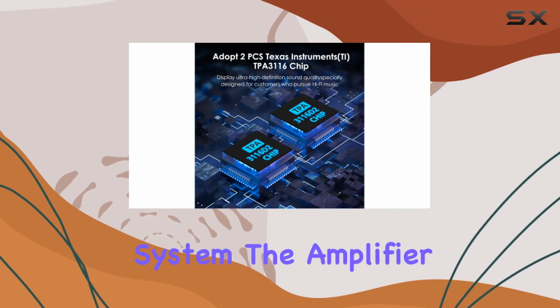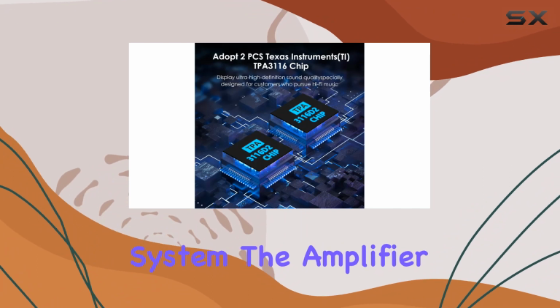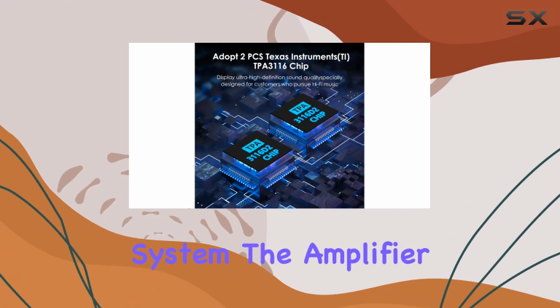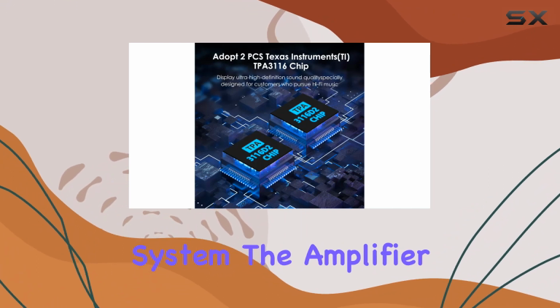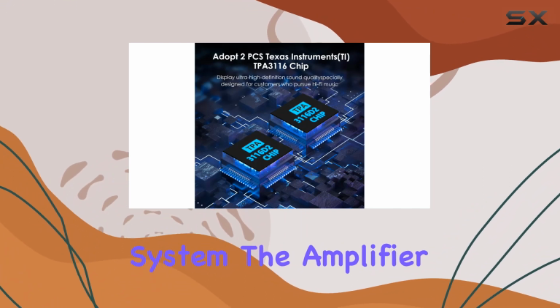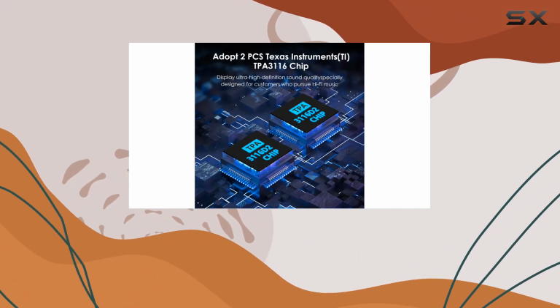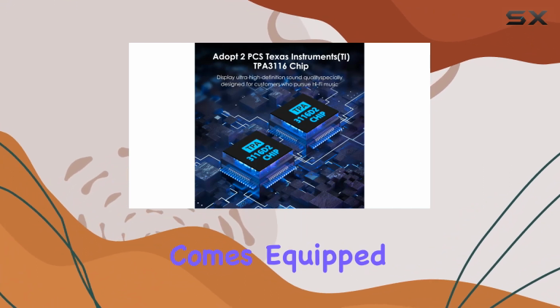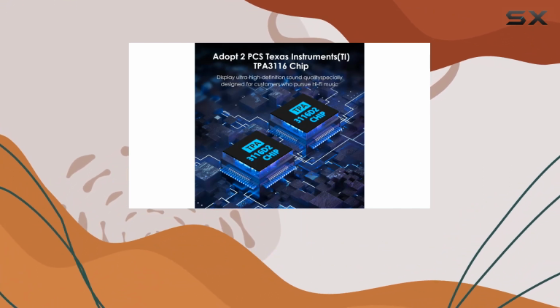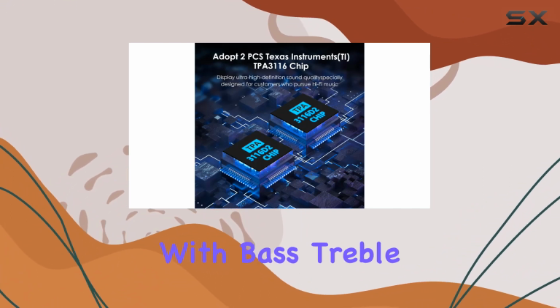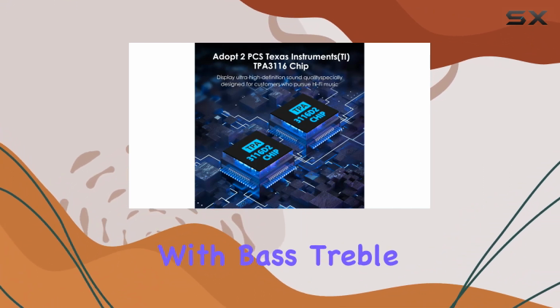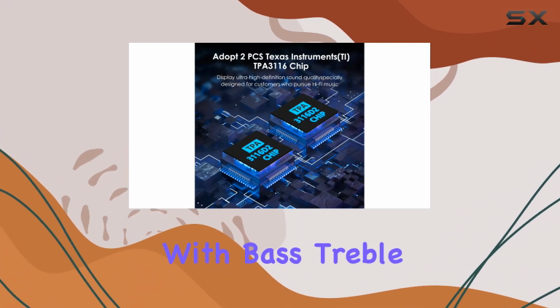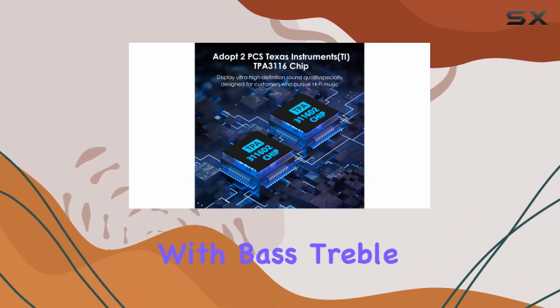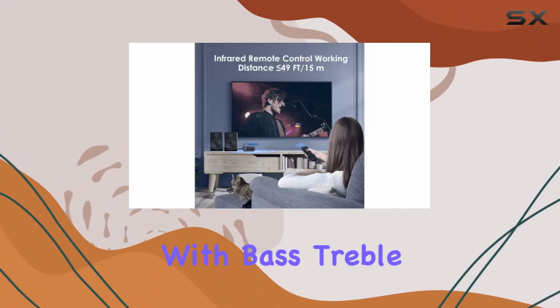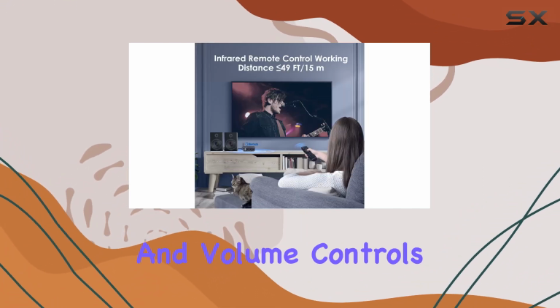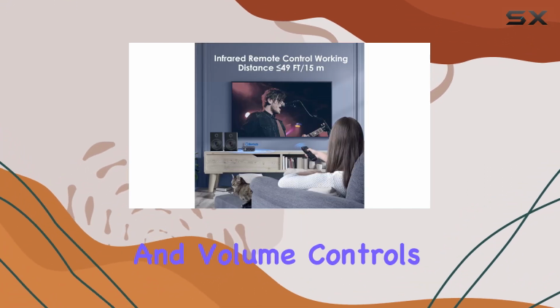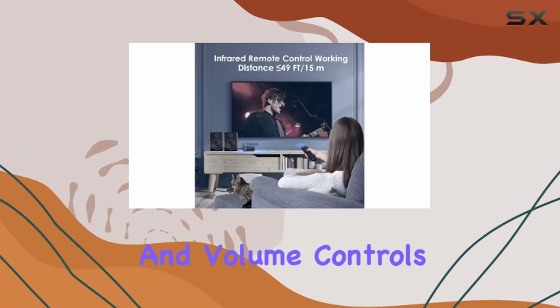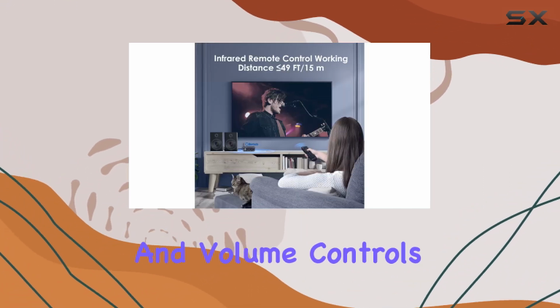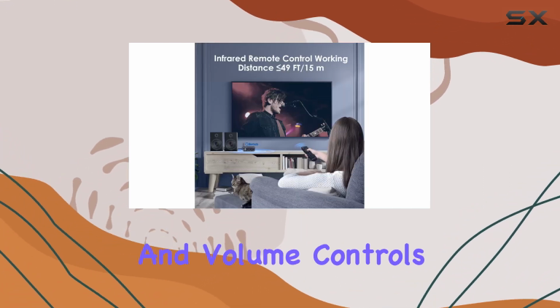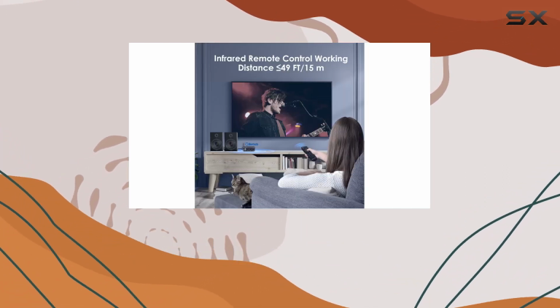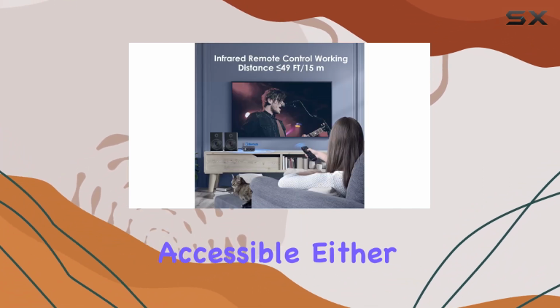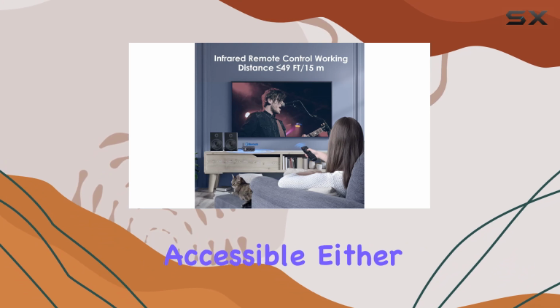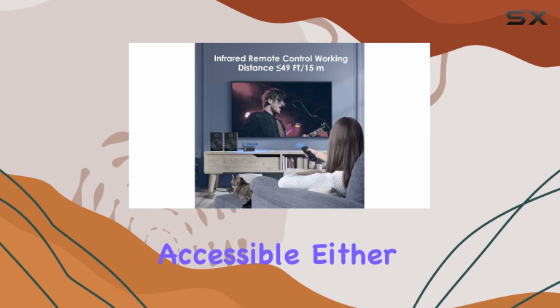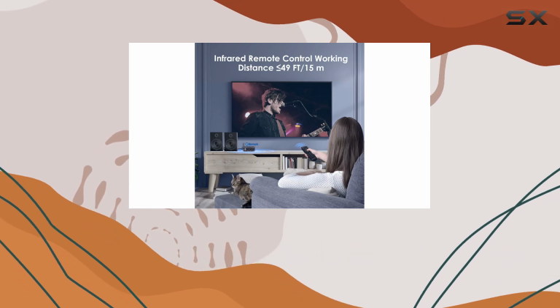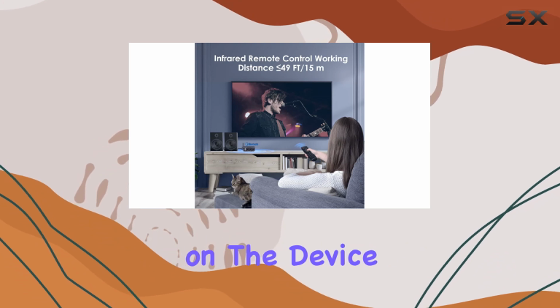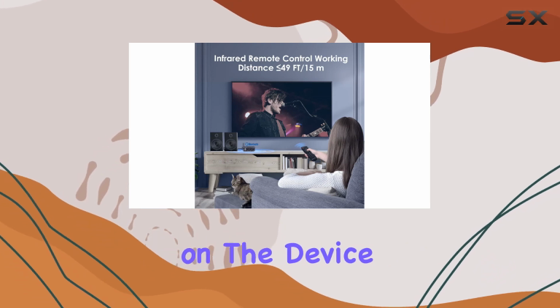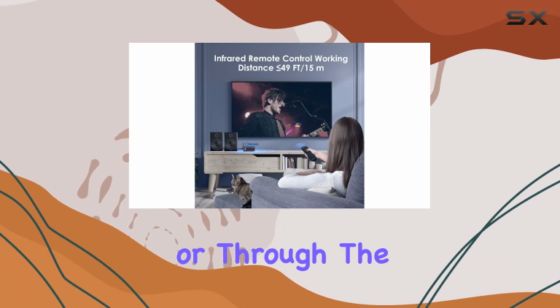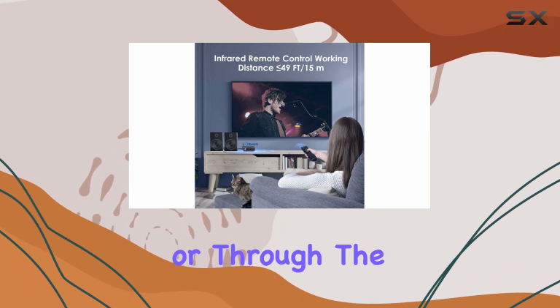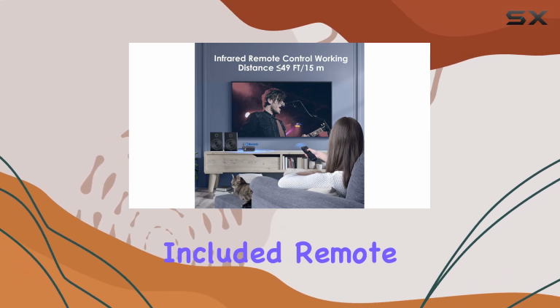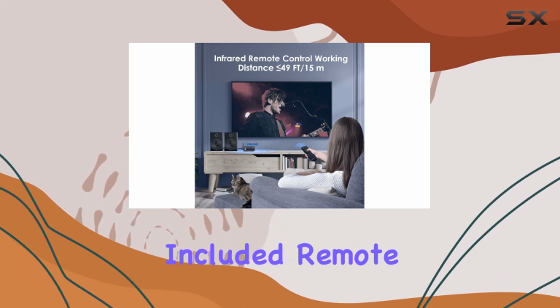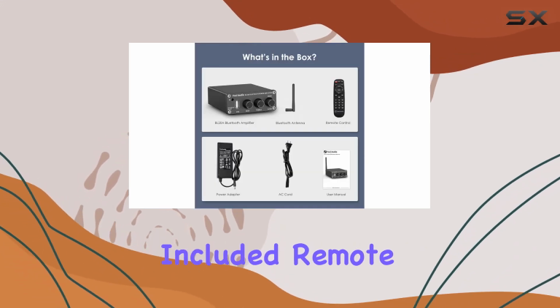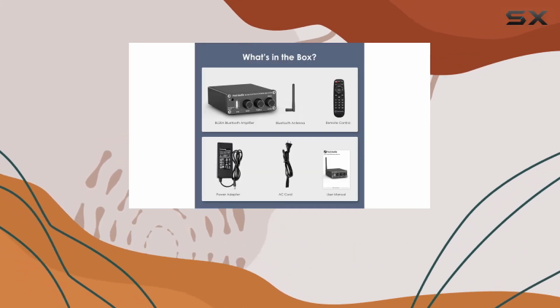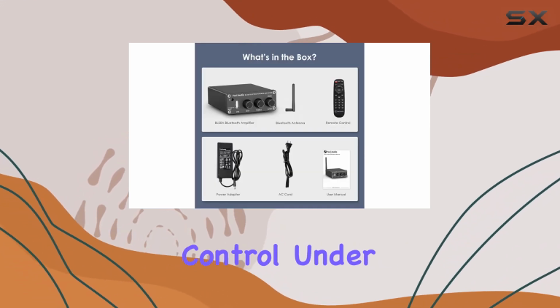The amplifier comes equipped with bass, treble, and volume controls, accessible either on the device or through the included remote control.